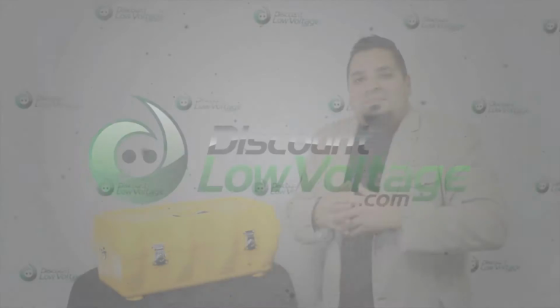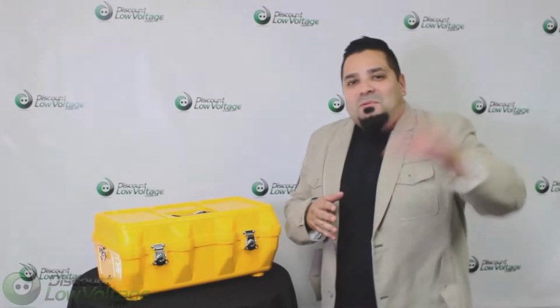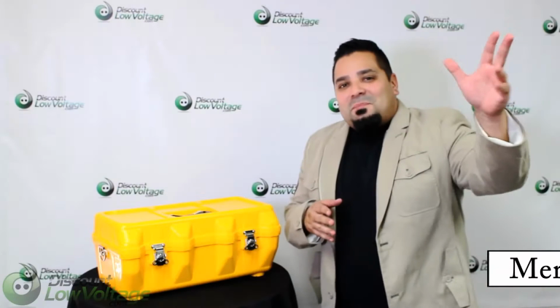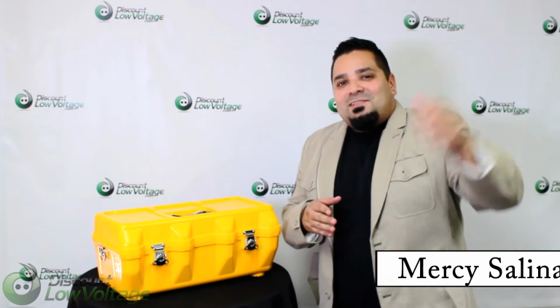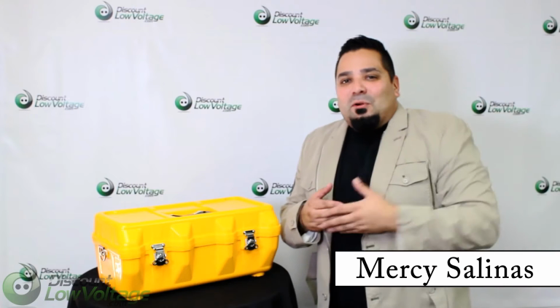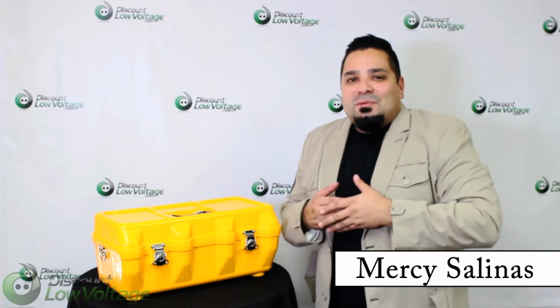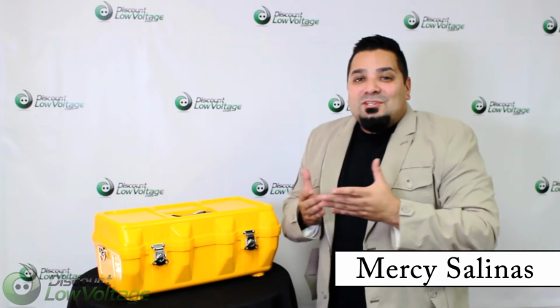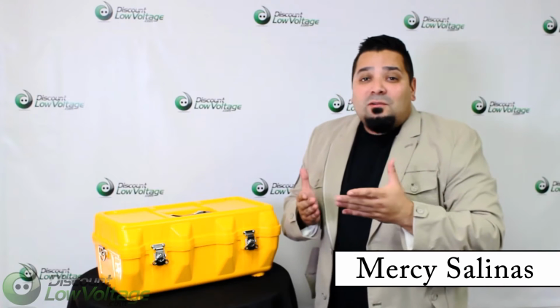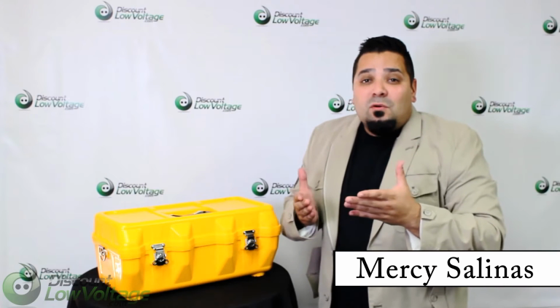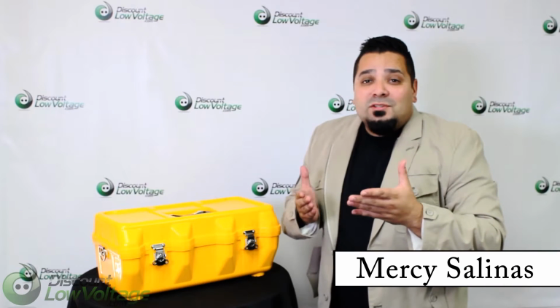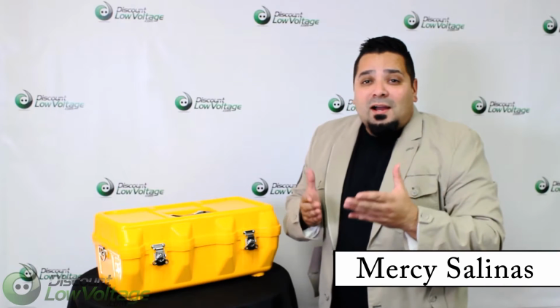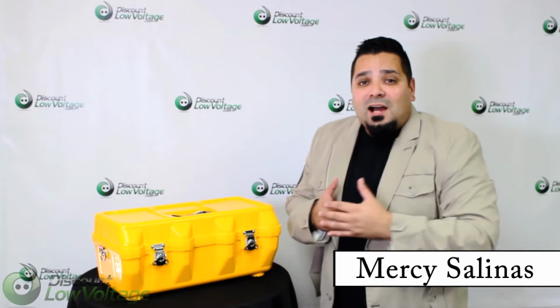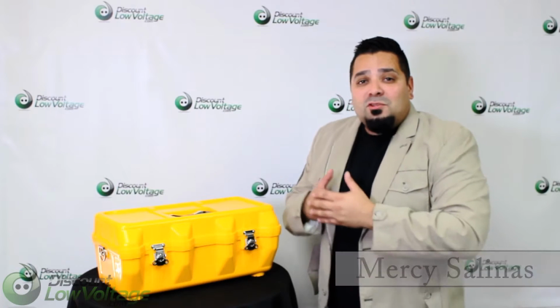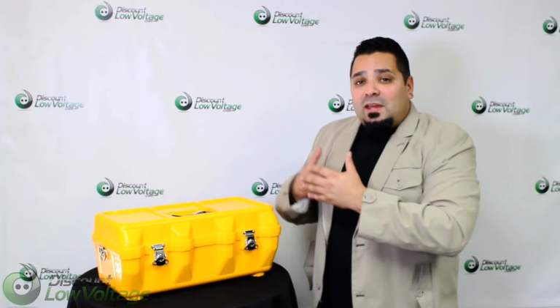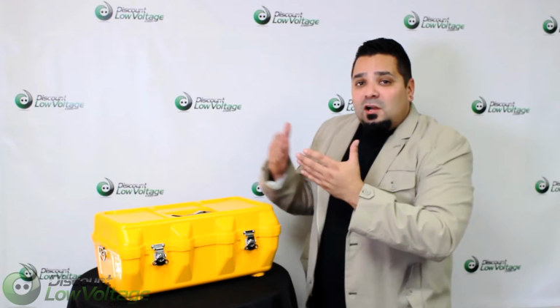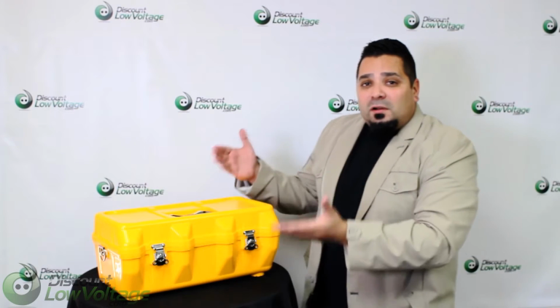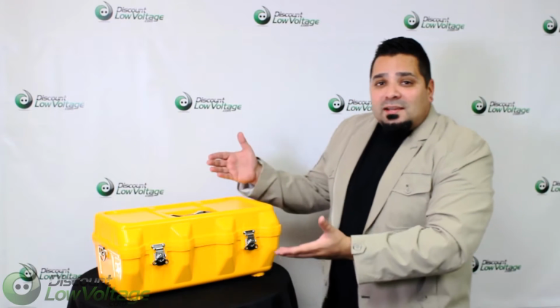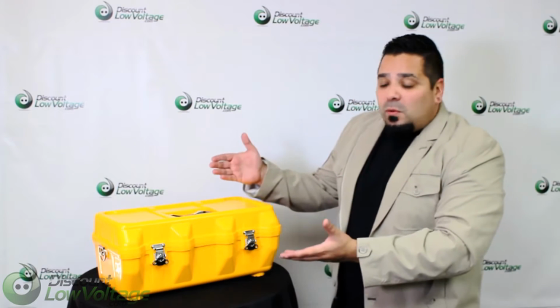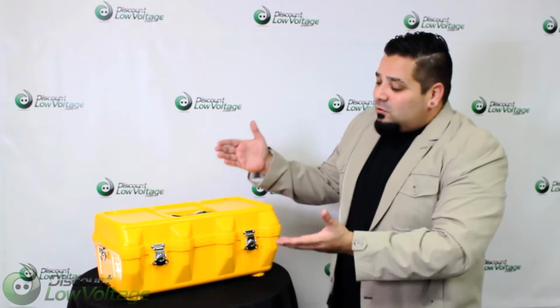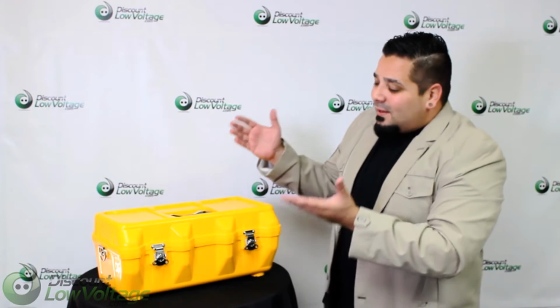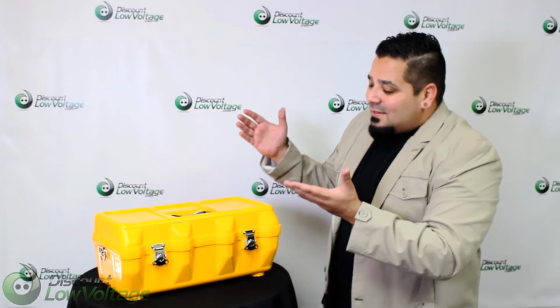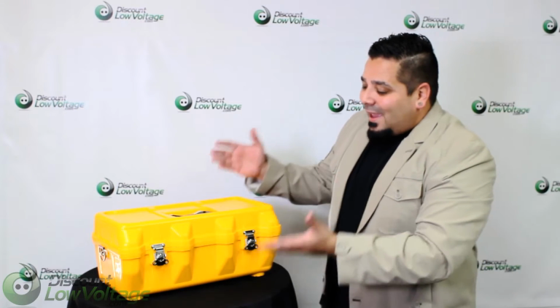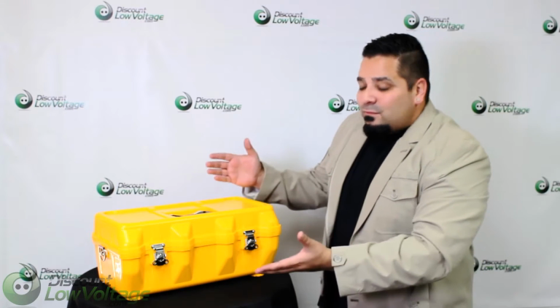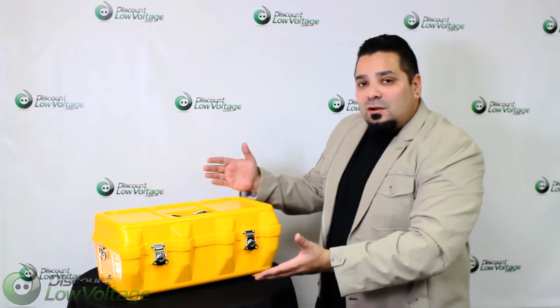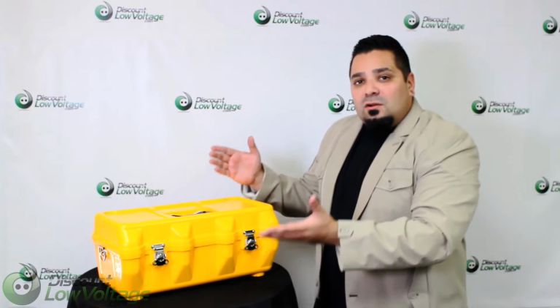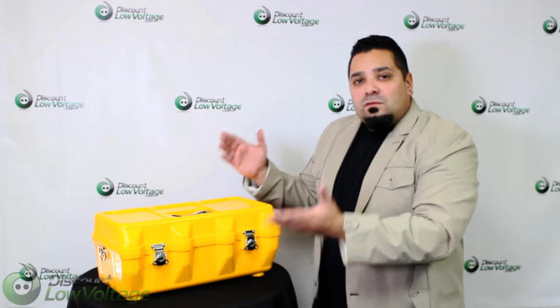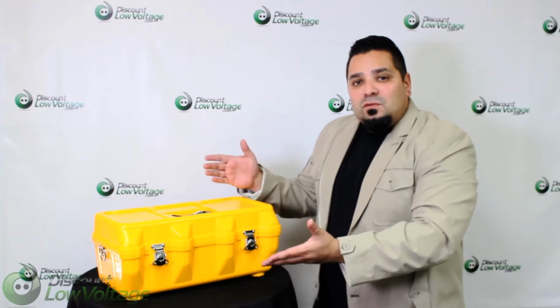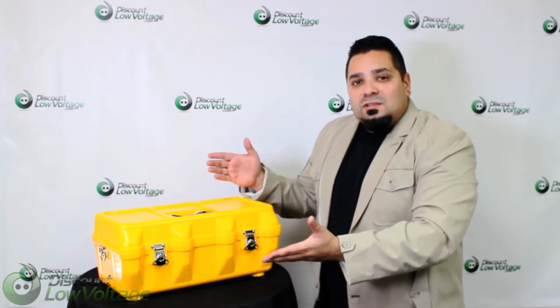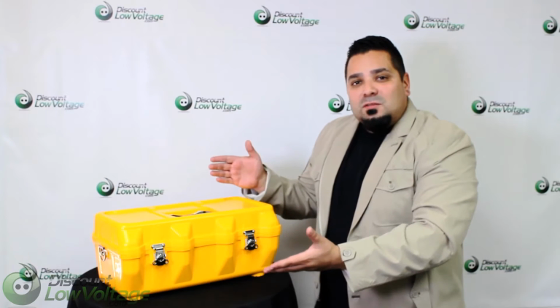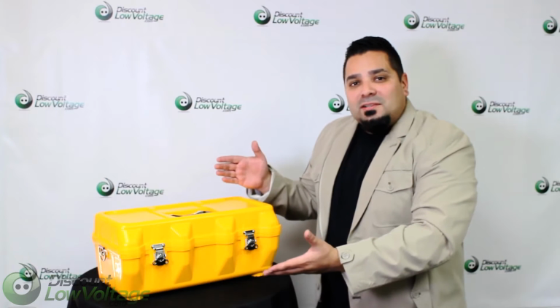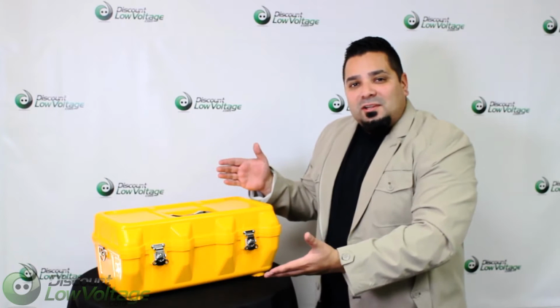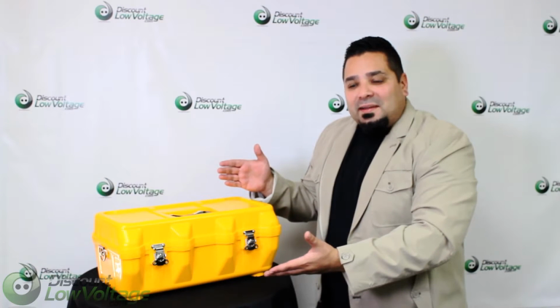Hey, what's up guys? I'm Mercy with DiscountLowVoltage.com and today we're going to take a quick look at the AFL Fusion Splicer Kit.